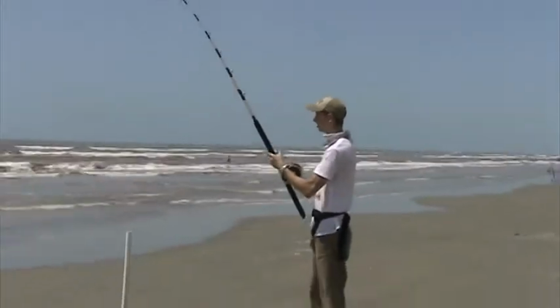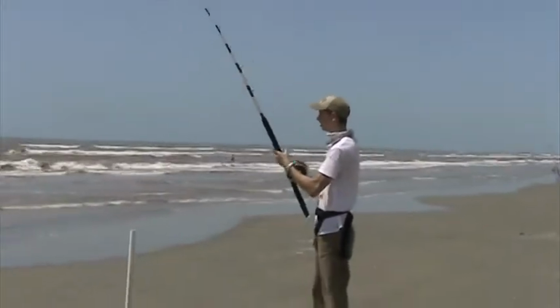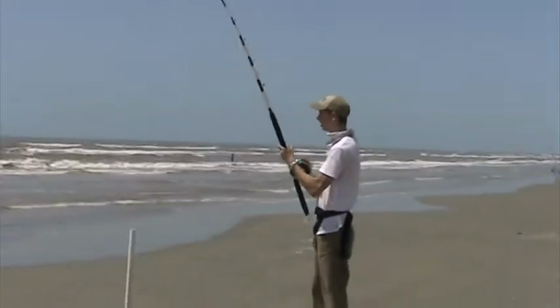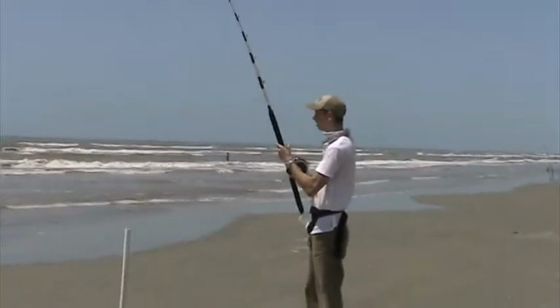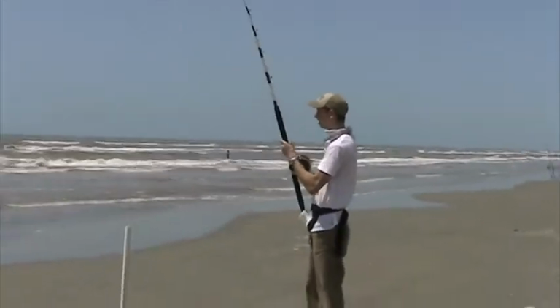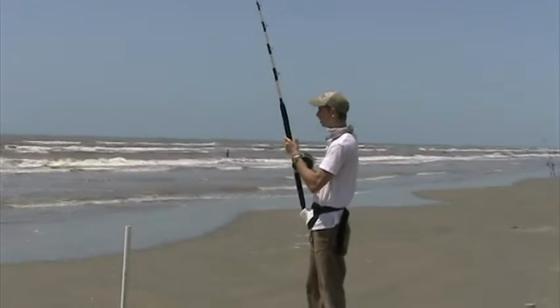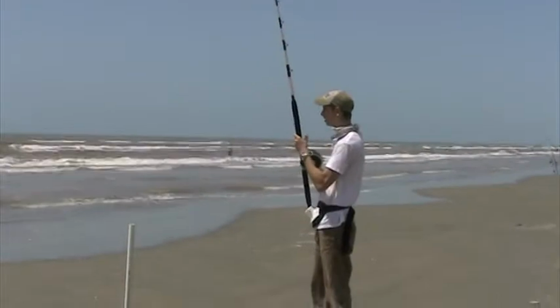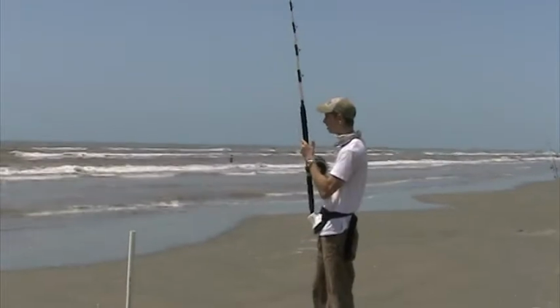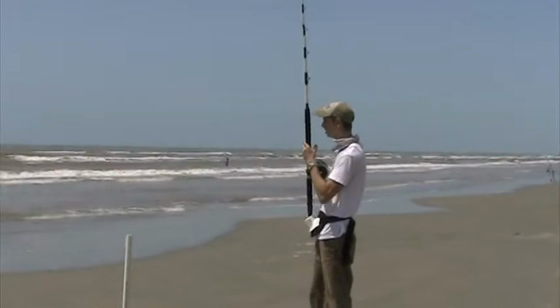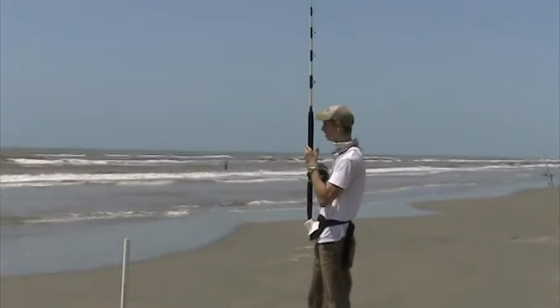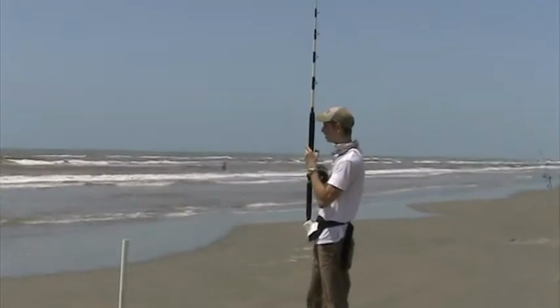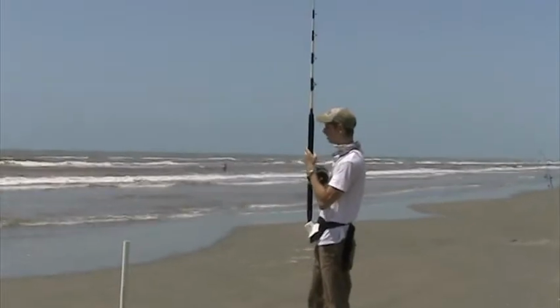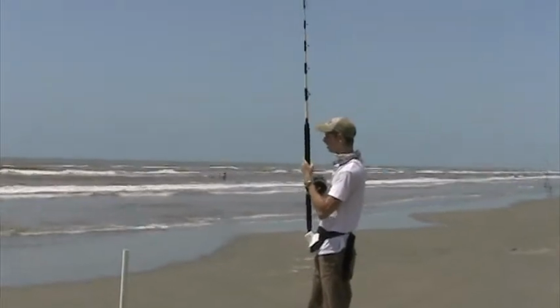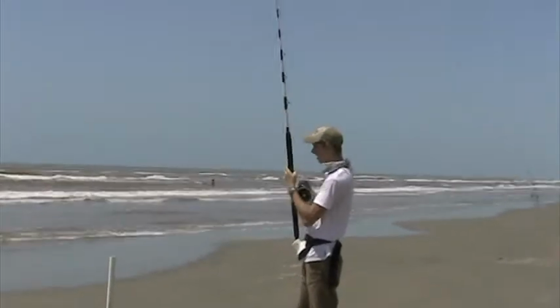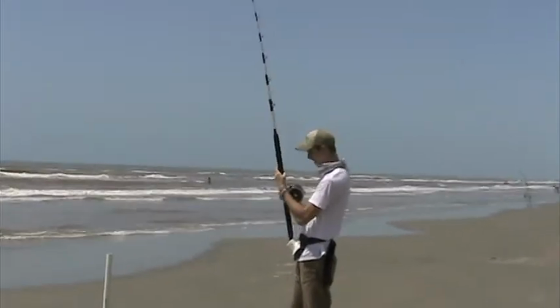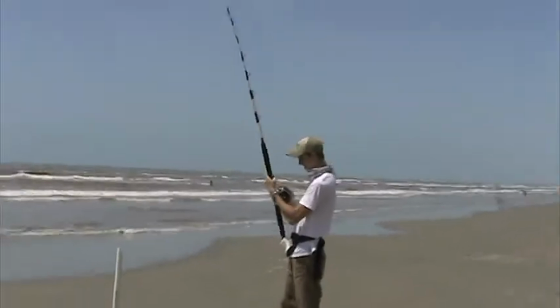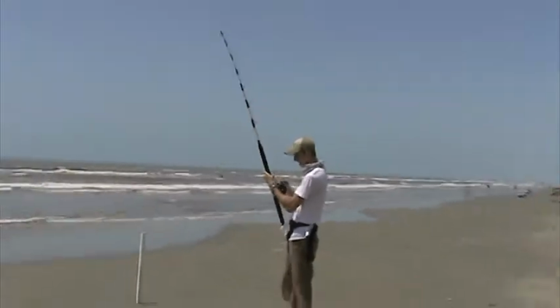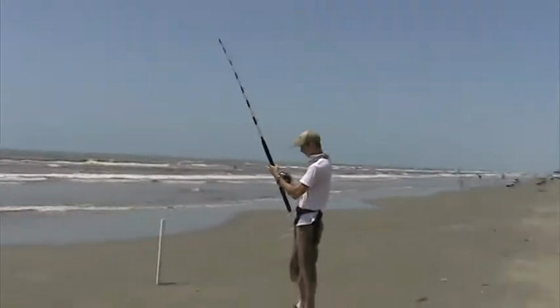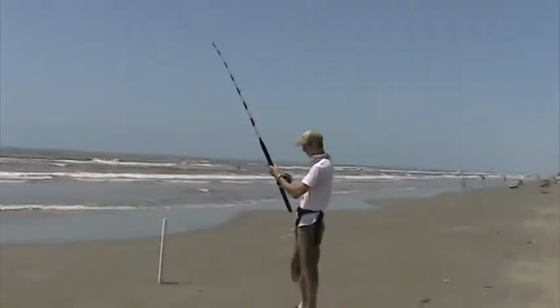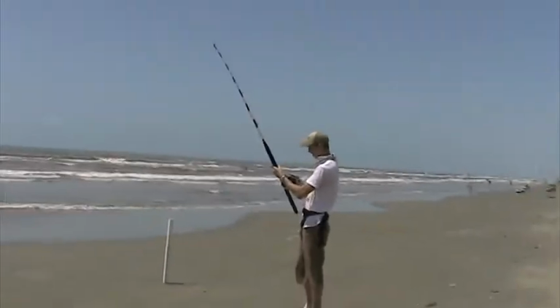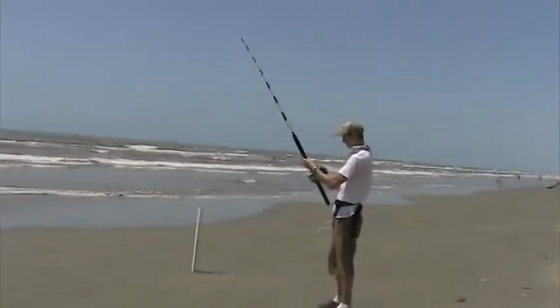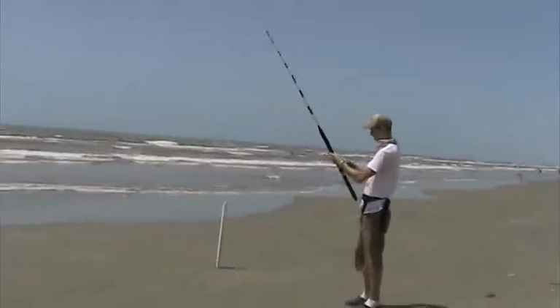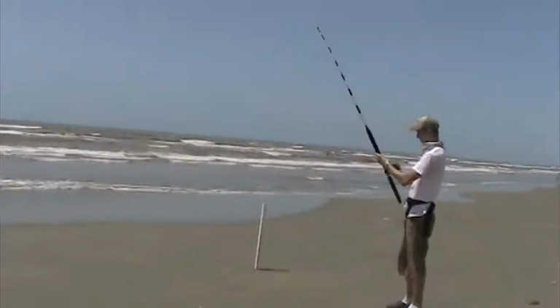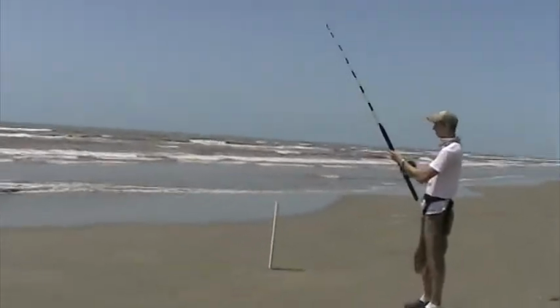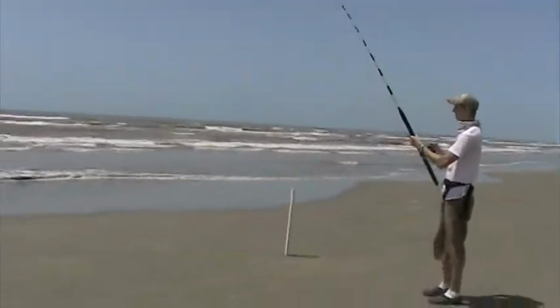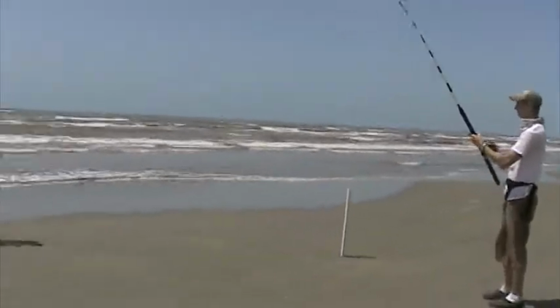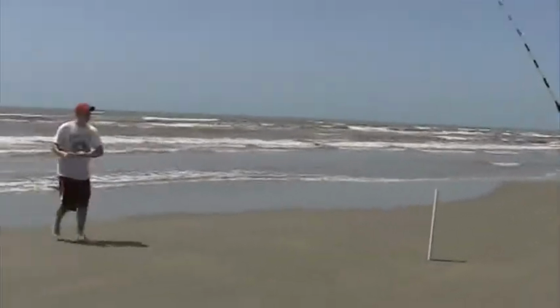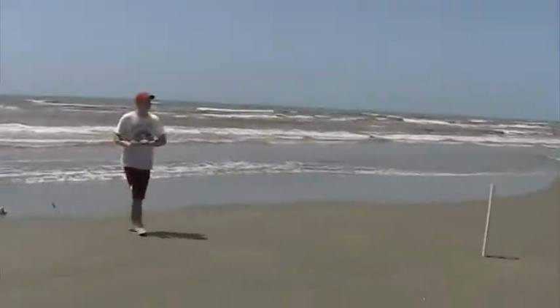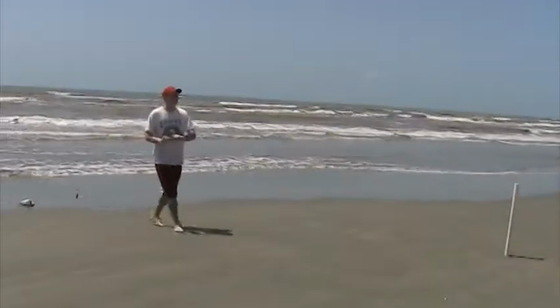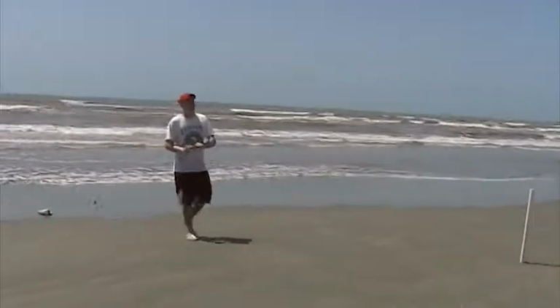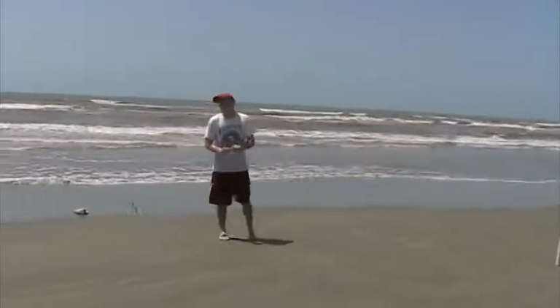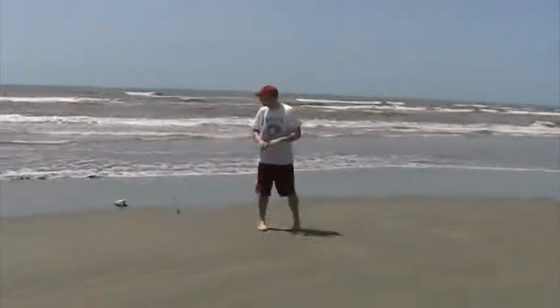Oh, look at that! Yes, there's blood in it! Beautiful!